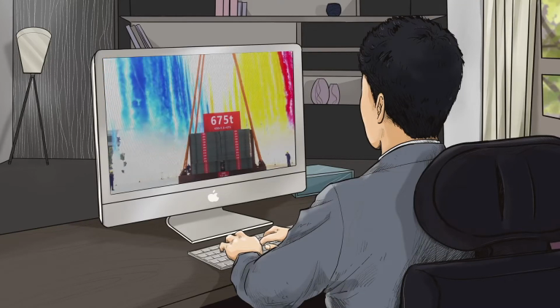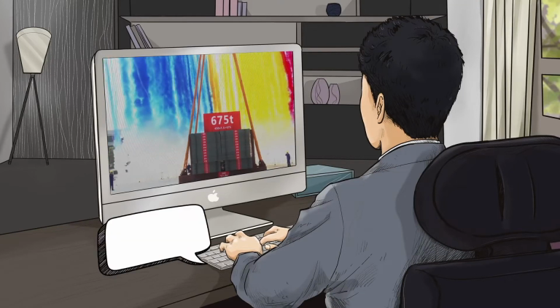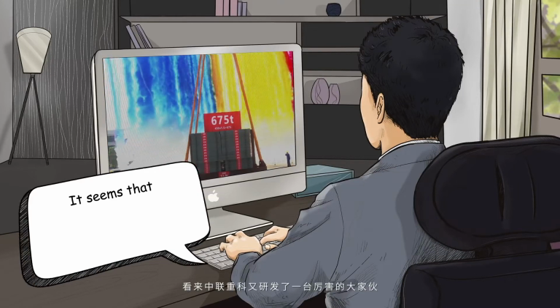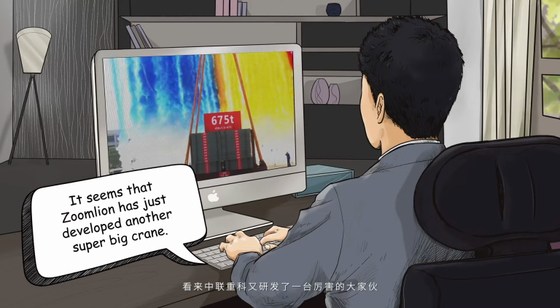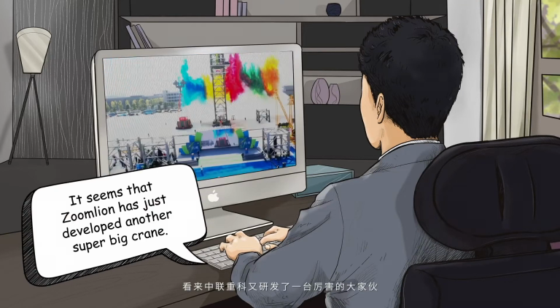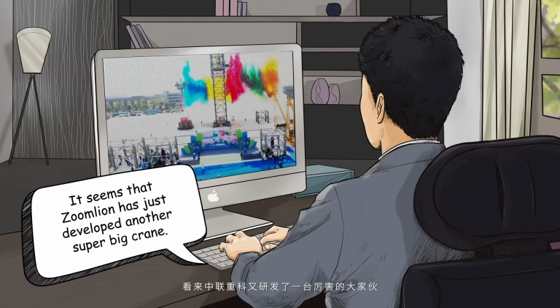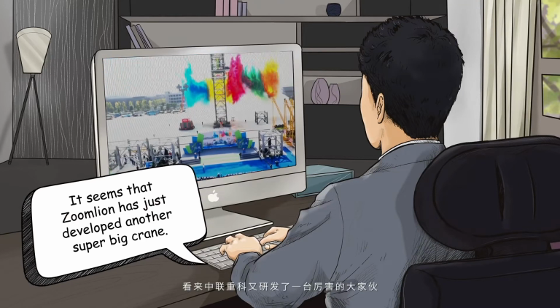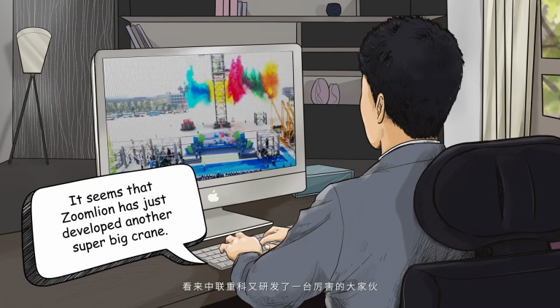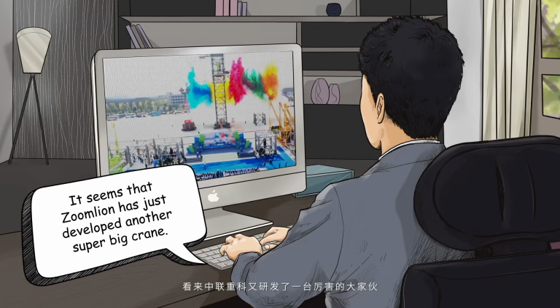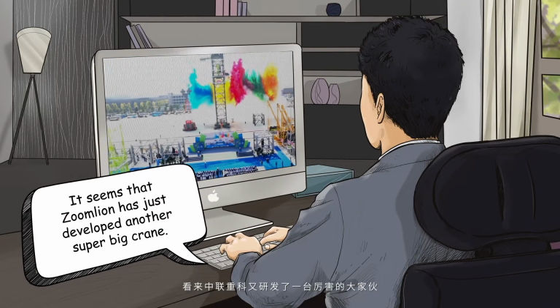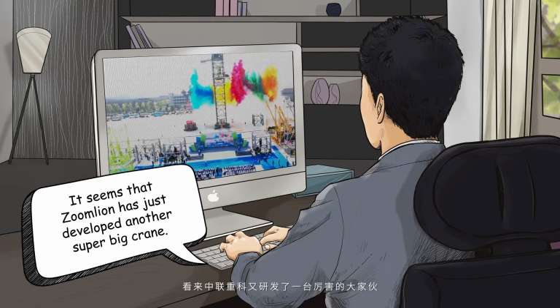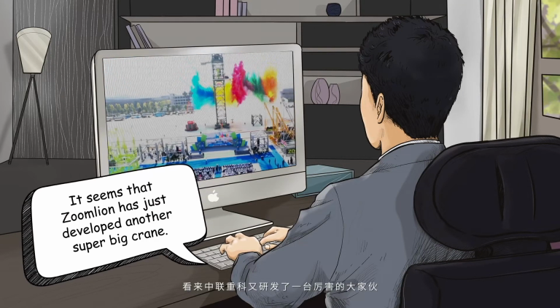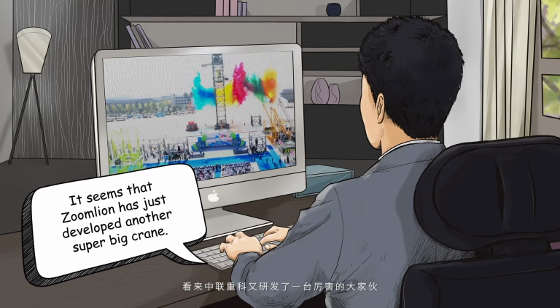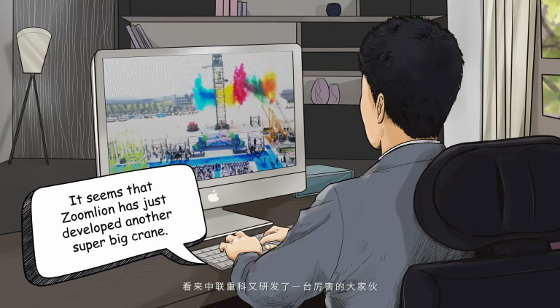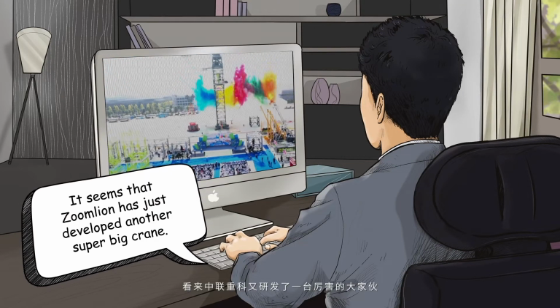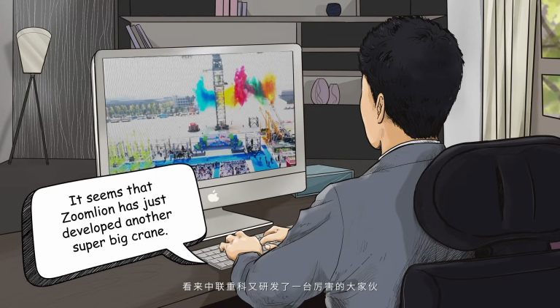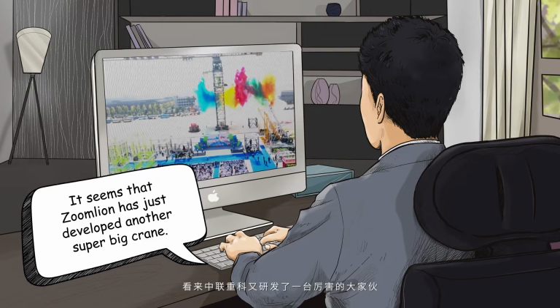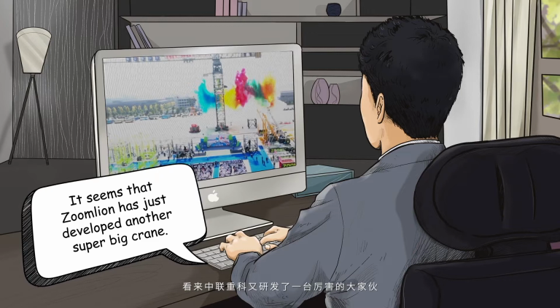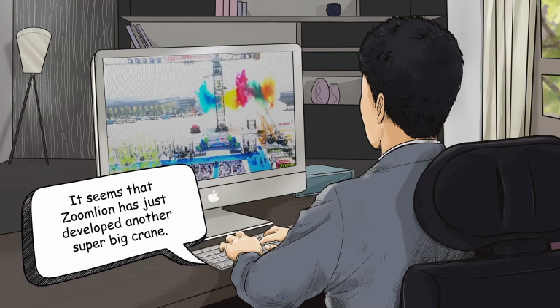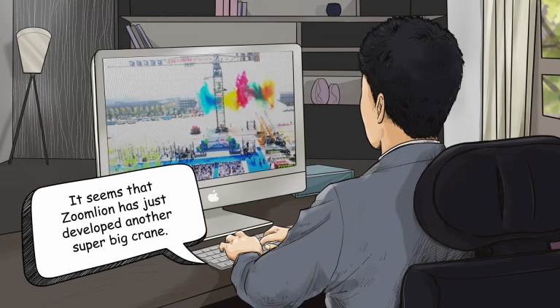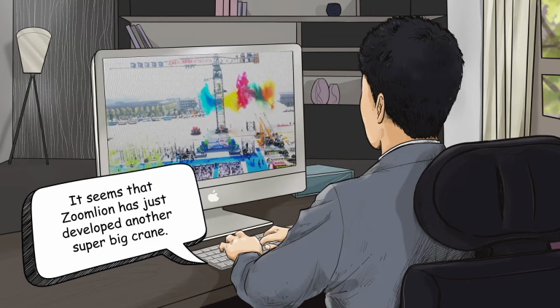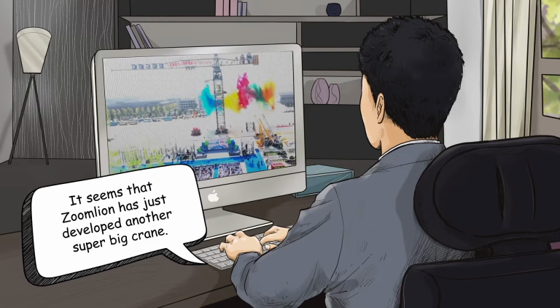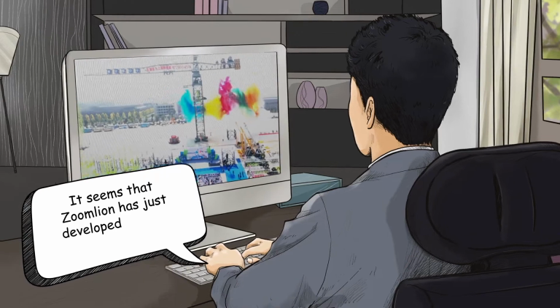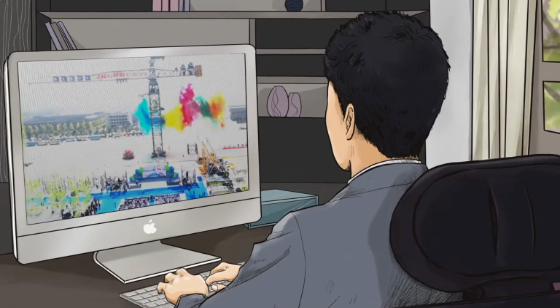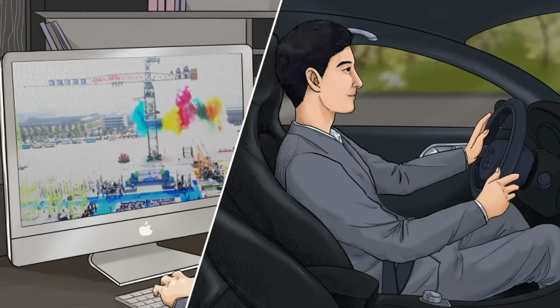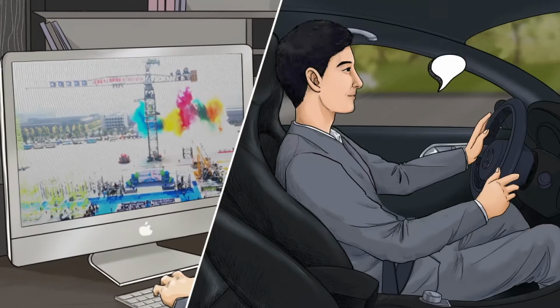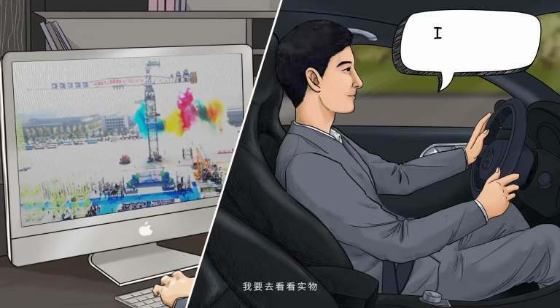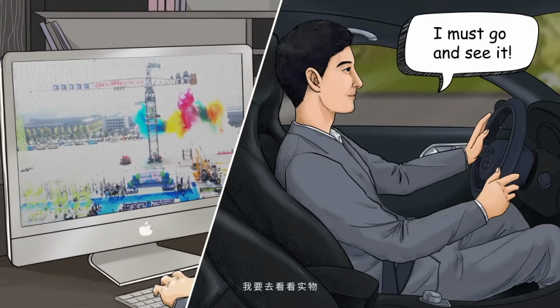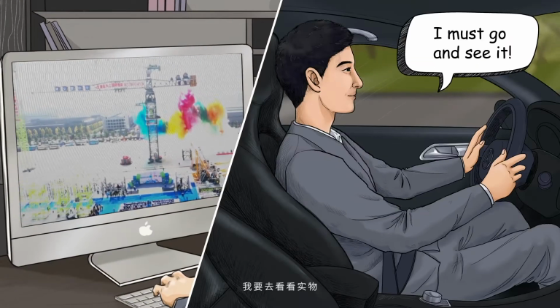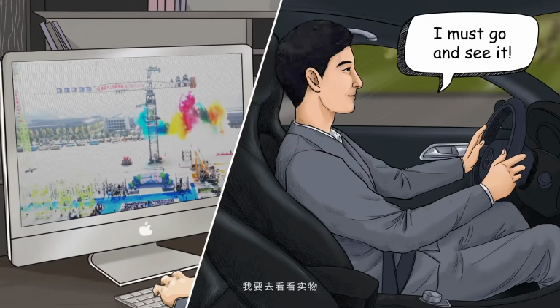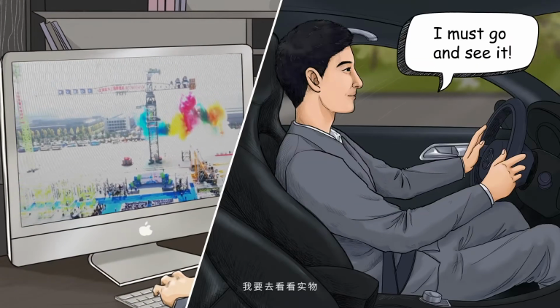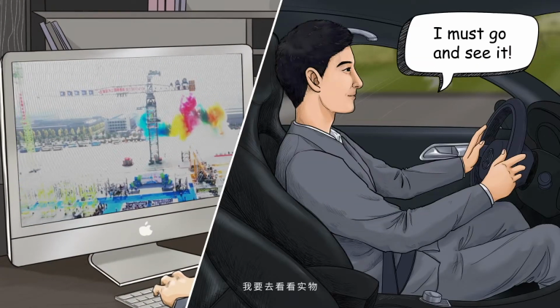It seems that ZoomLand has just developed another super big crane. I must go and see it!